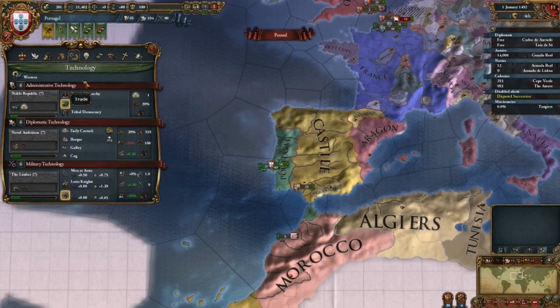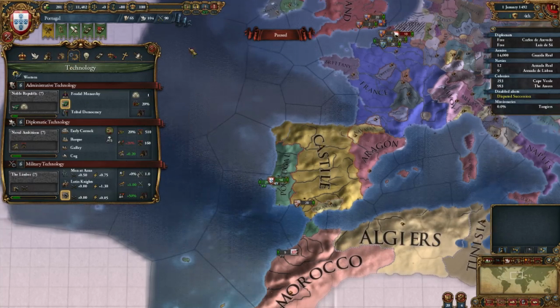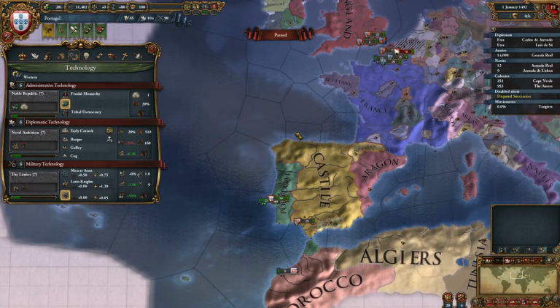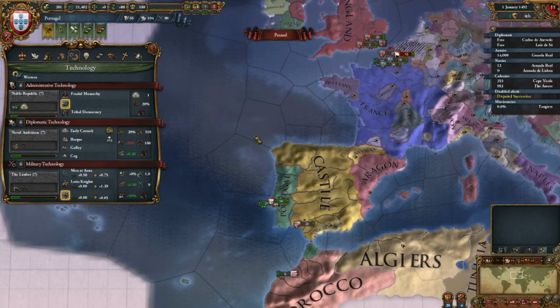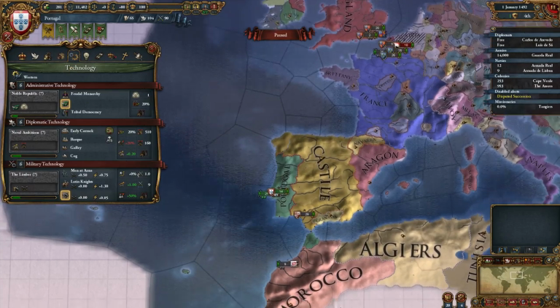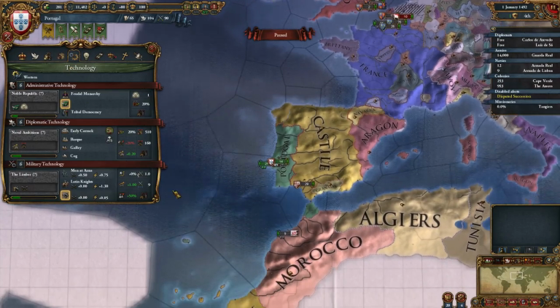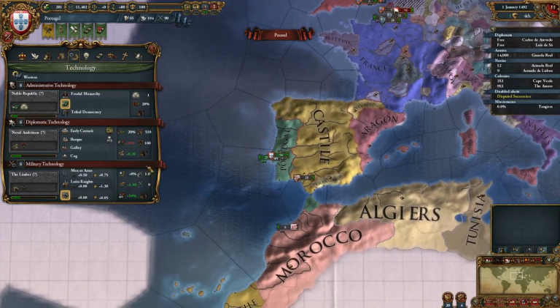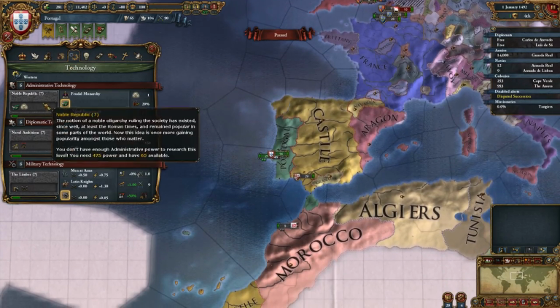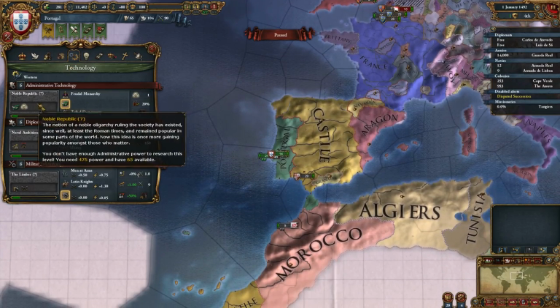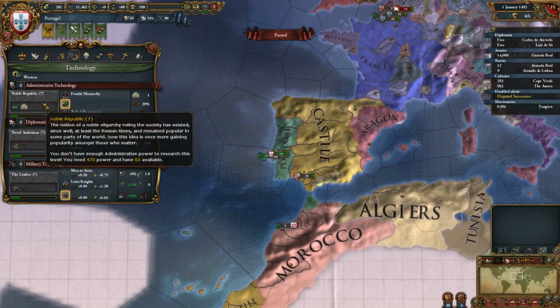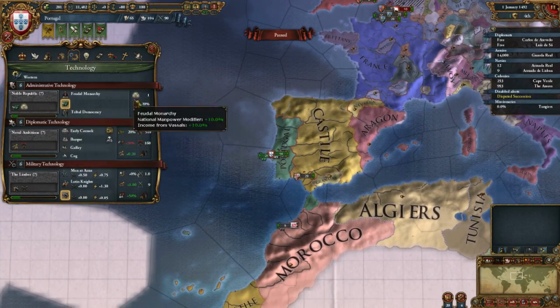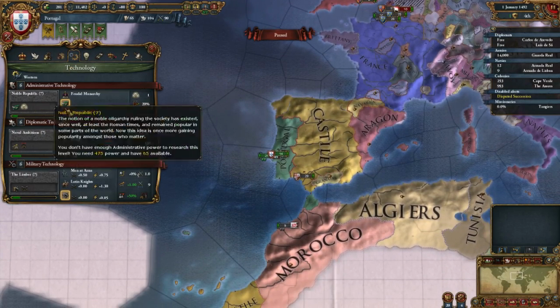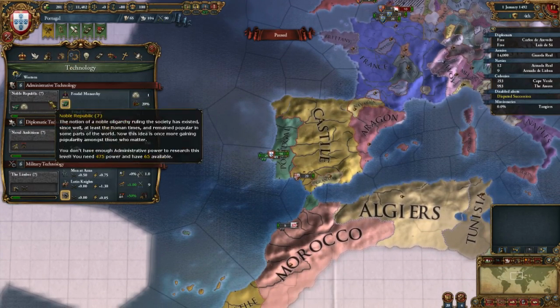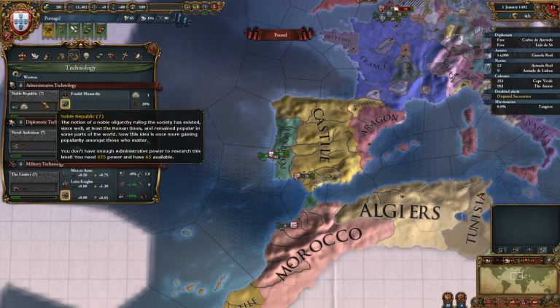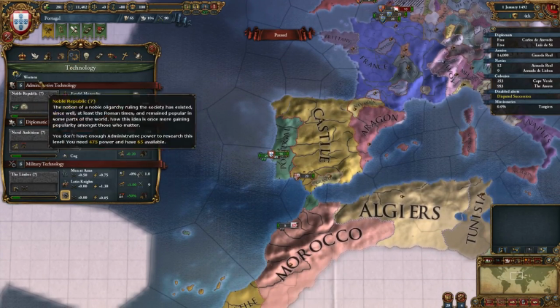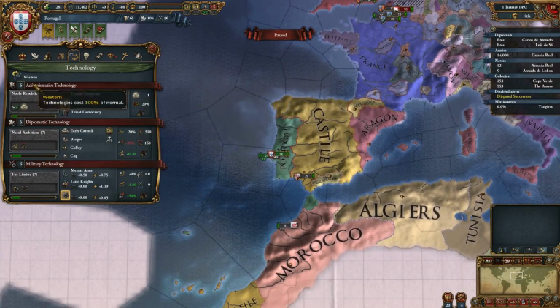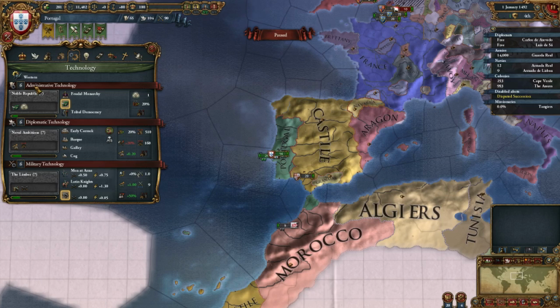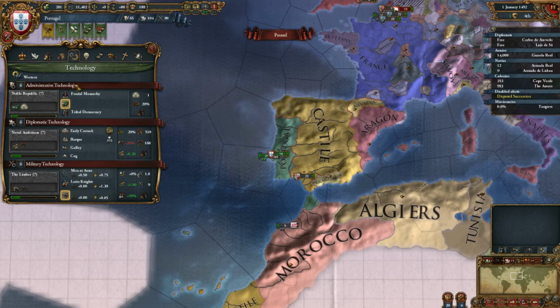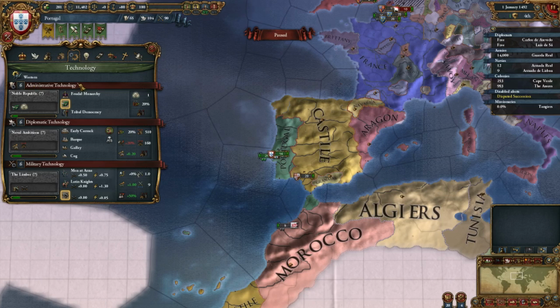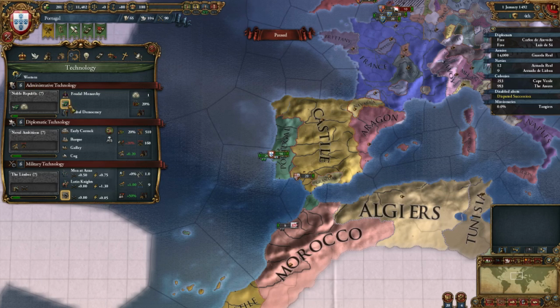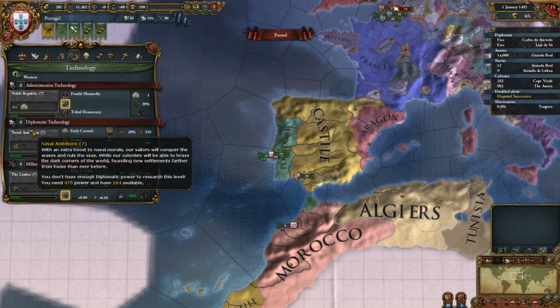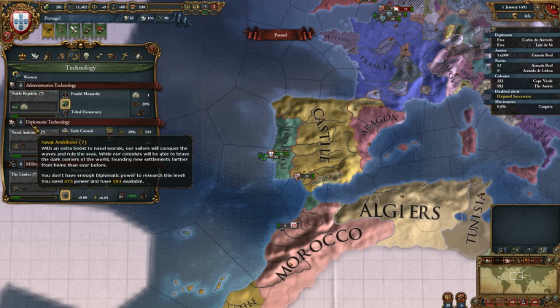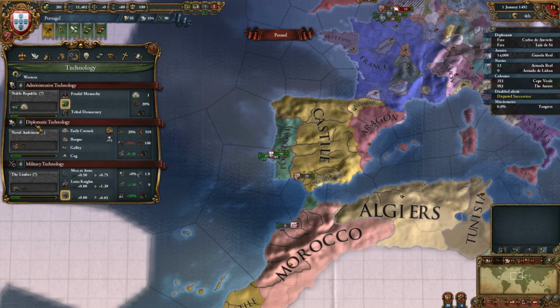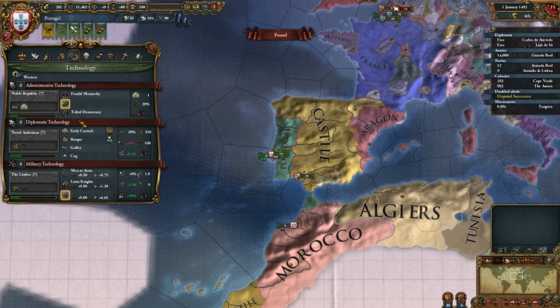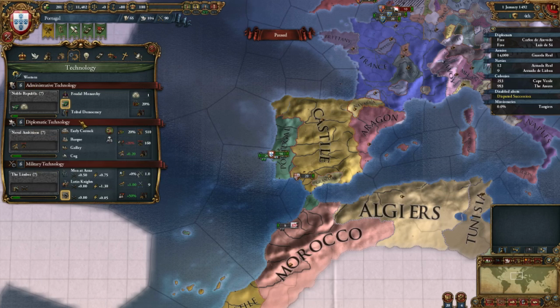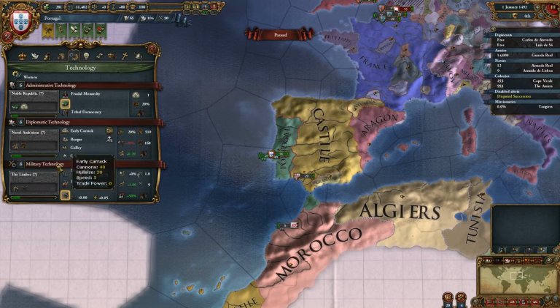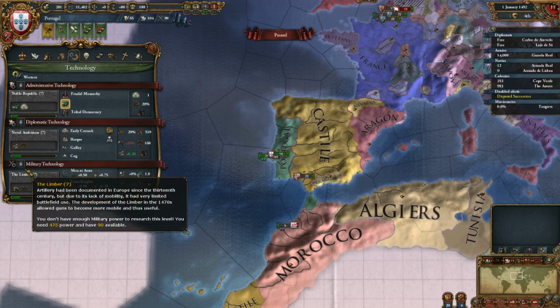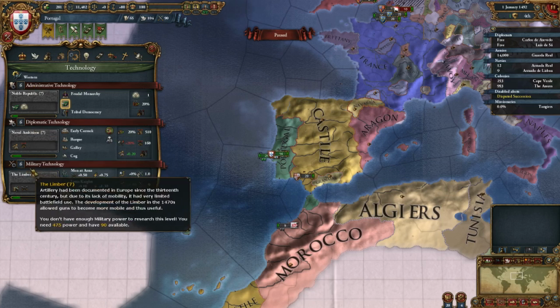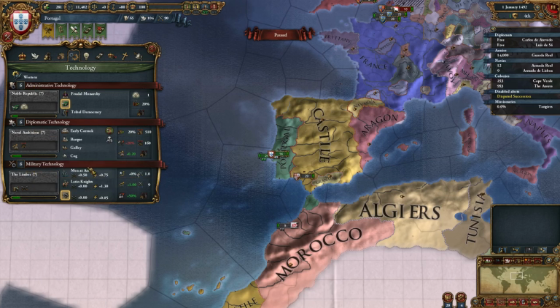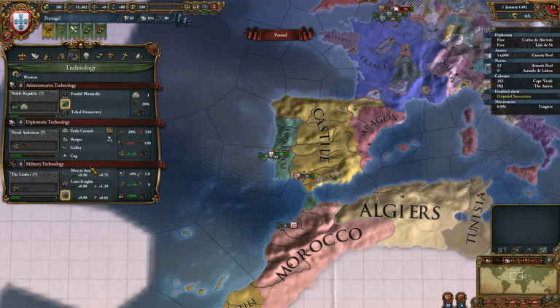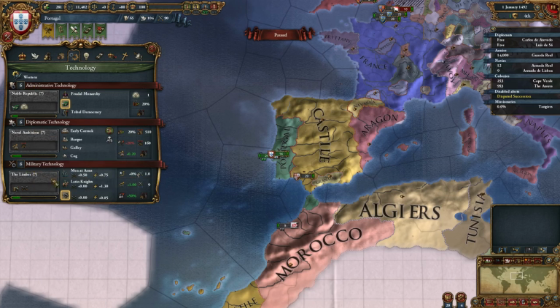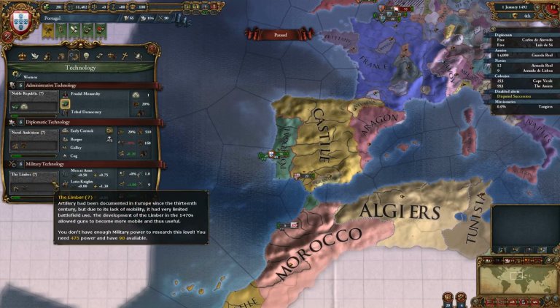Technology is quite simple in EU4. You've got three different sides to it: administrative technology, diplomatic technology, and military technology.